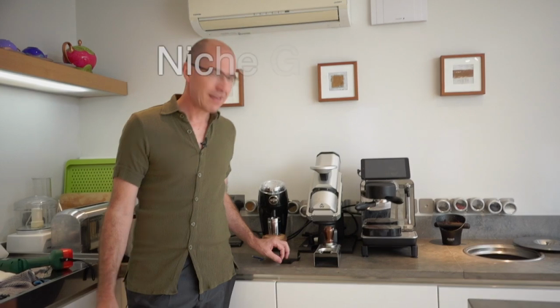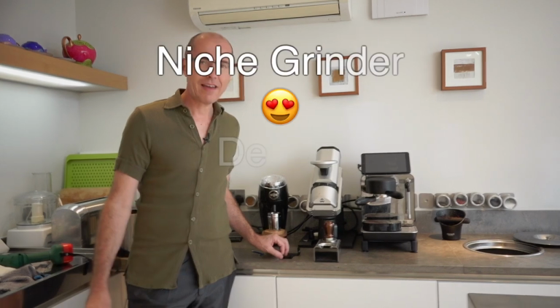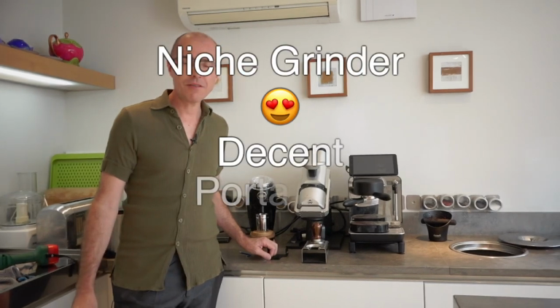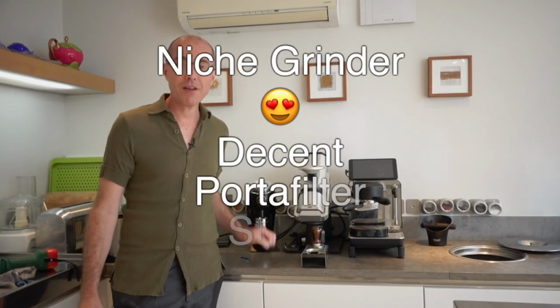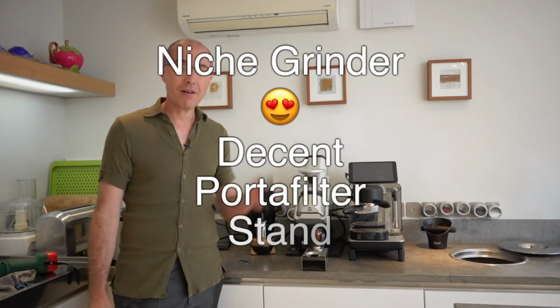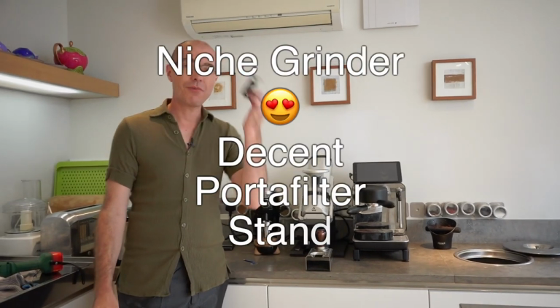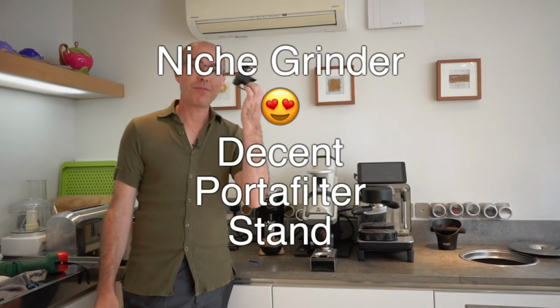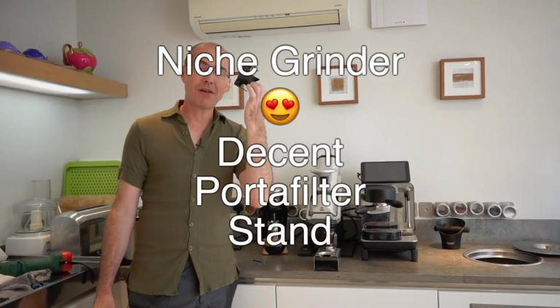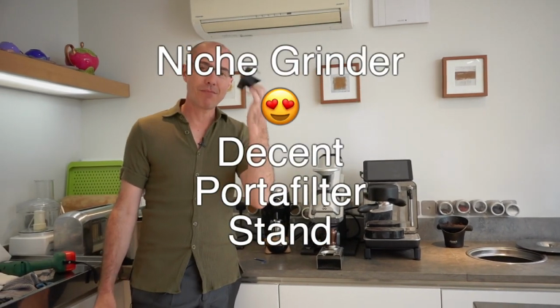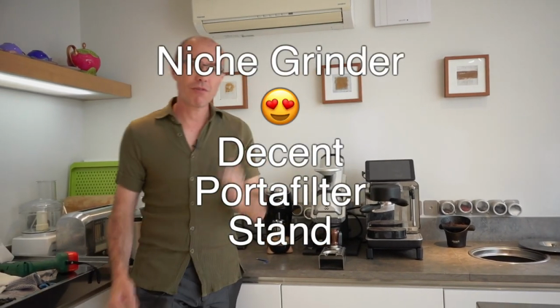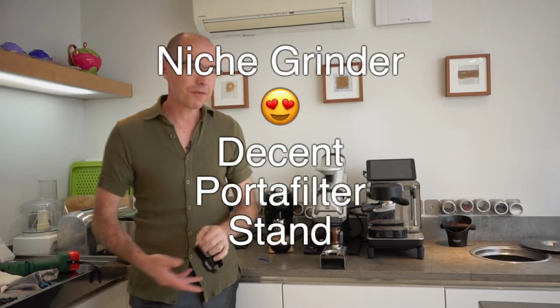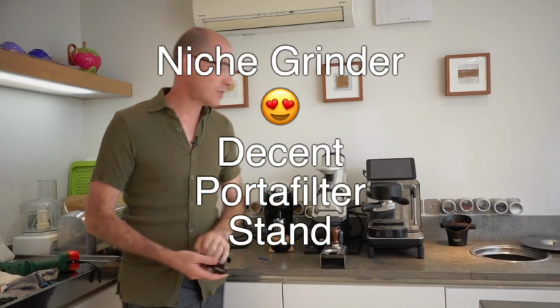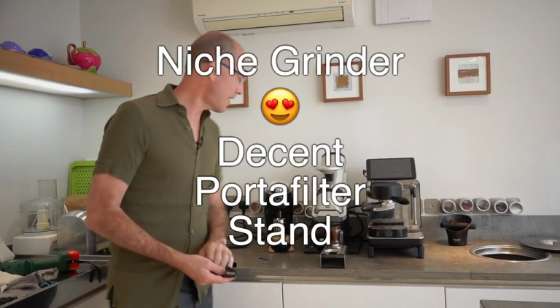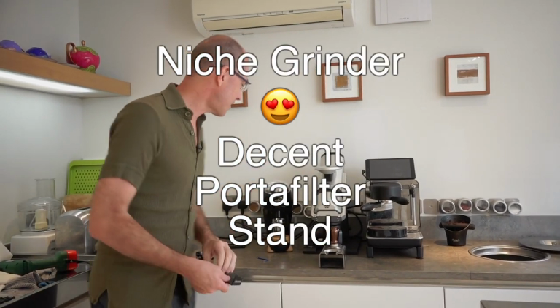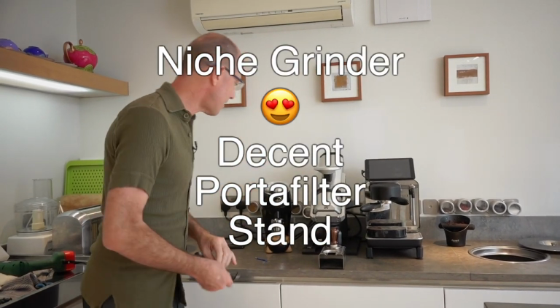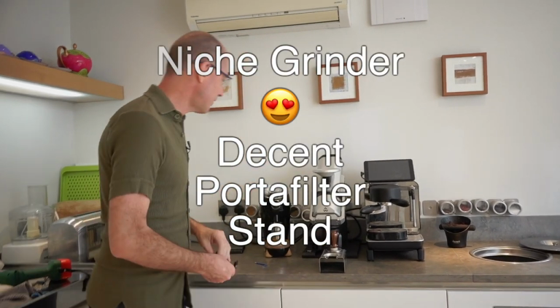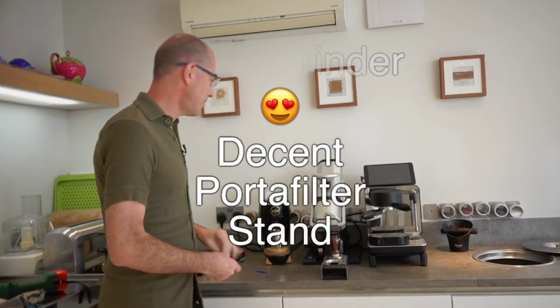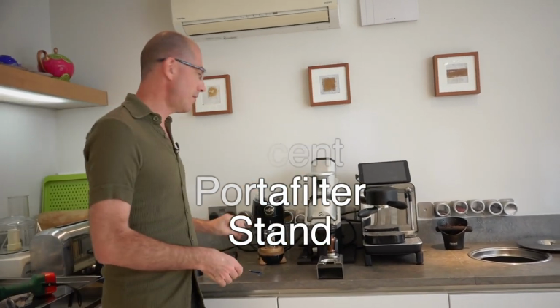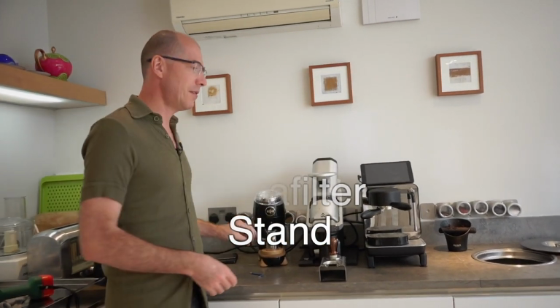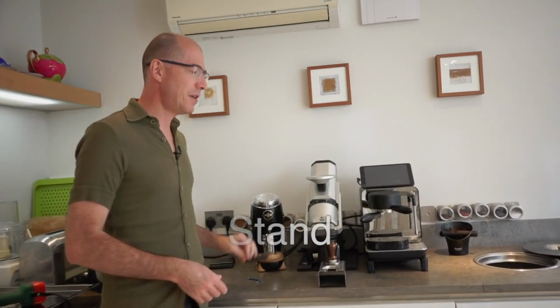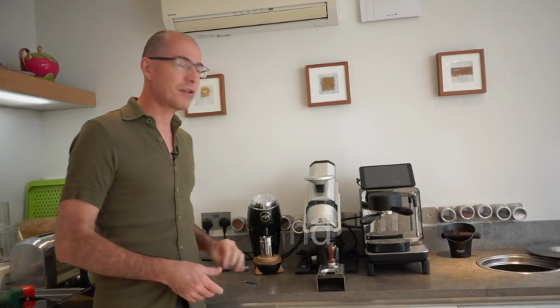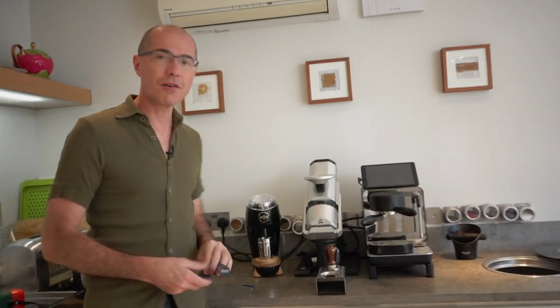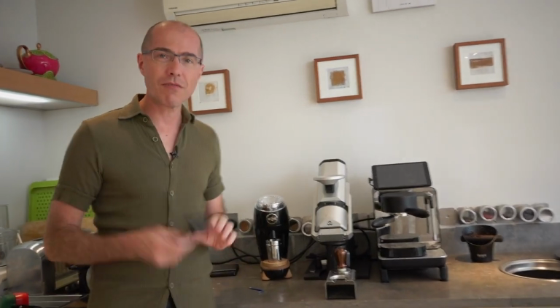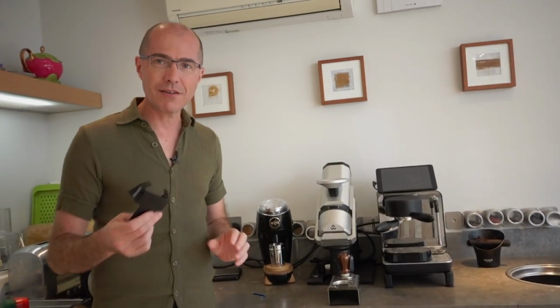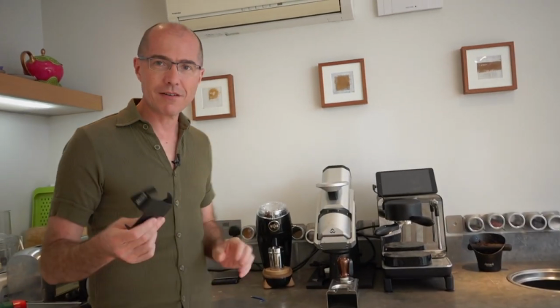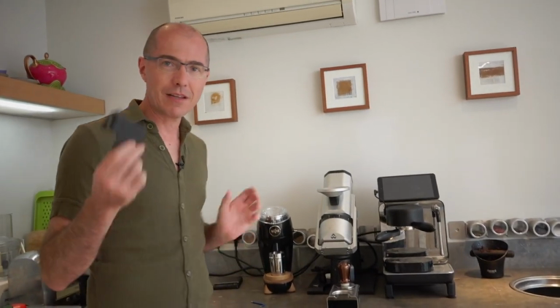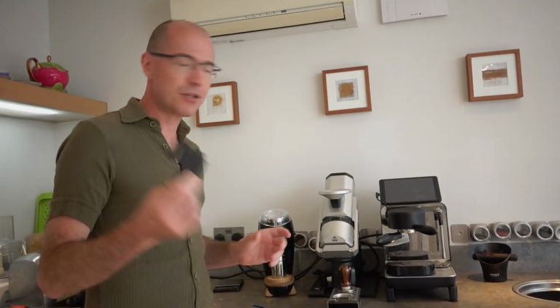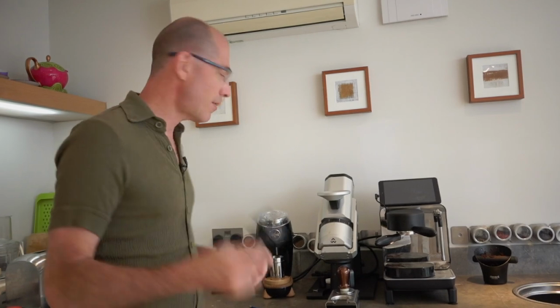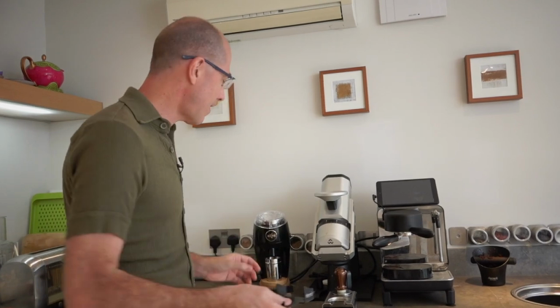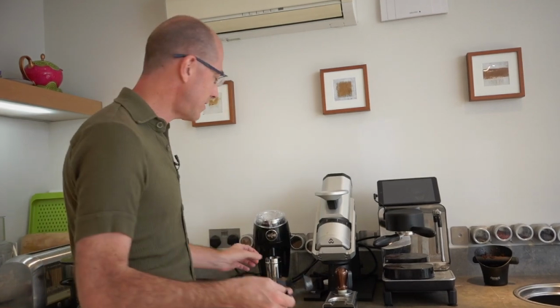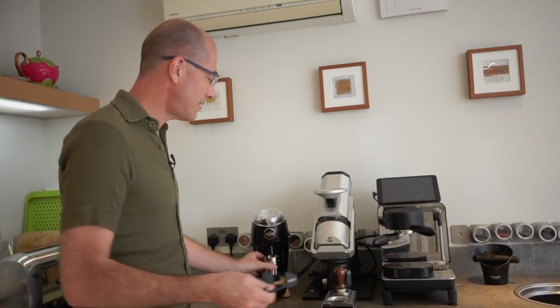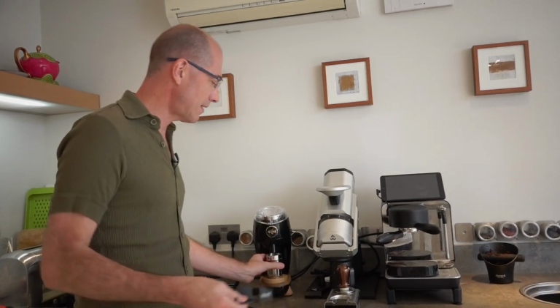In this video I'm going to put our portafilter stand onto the niche grinder. Let me show you how this is done.